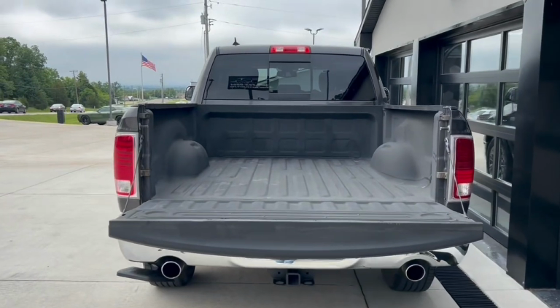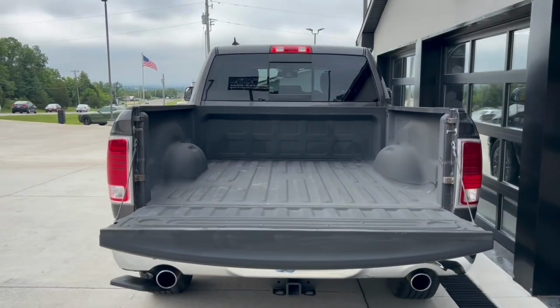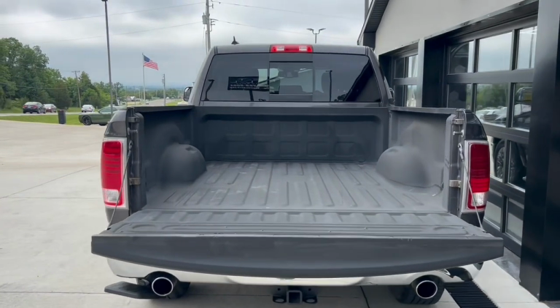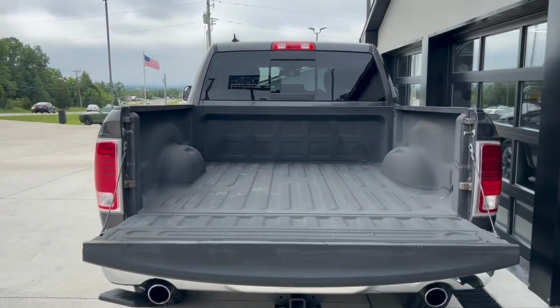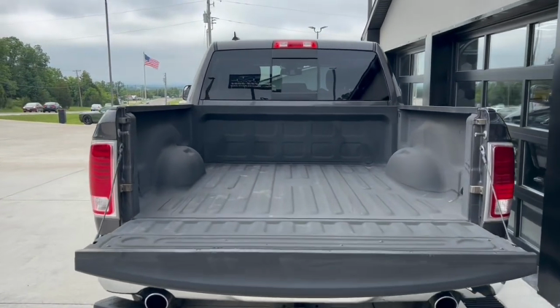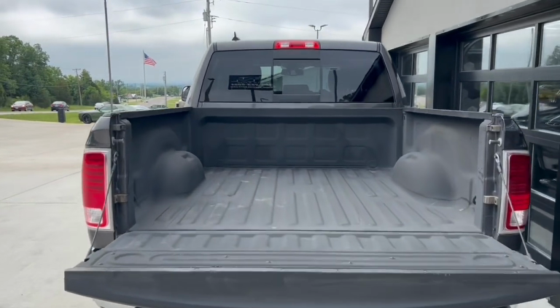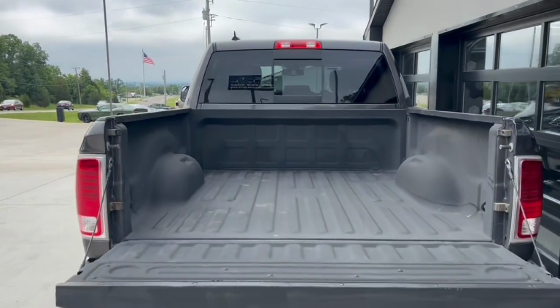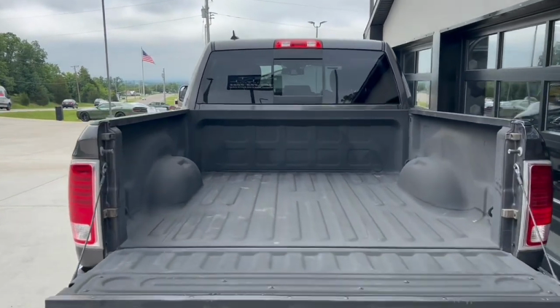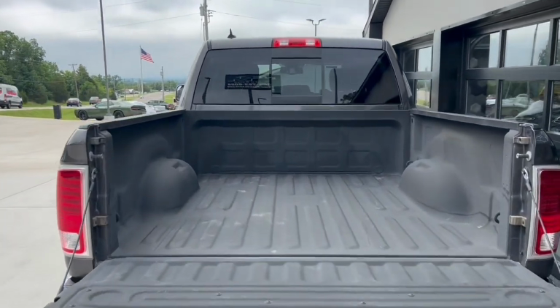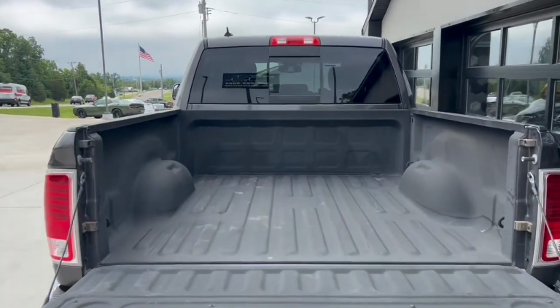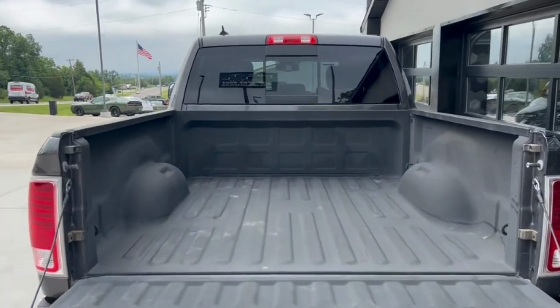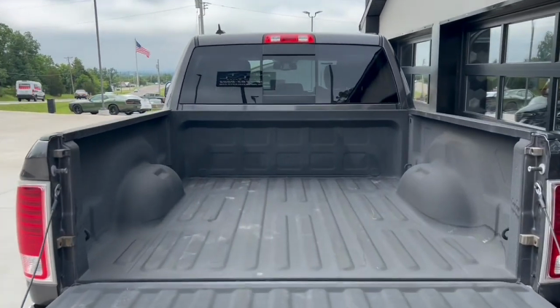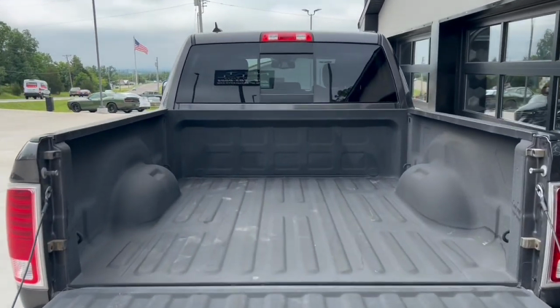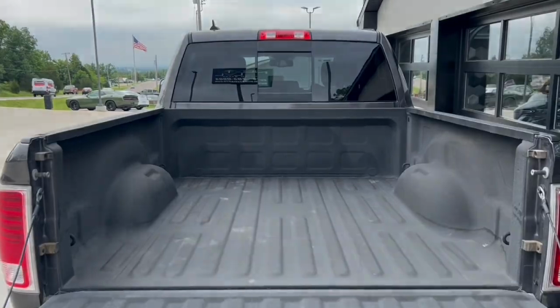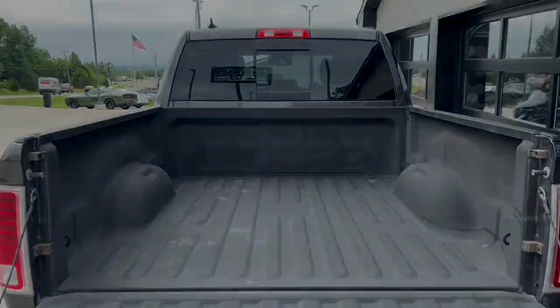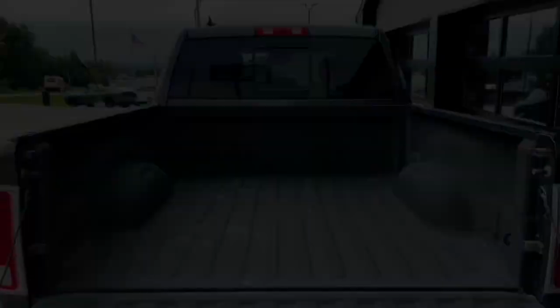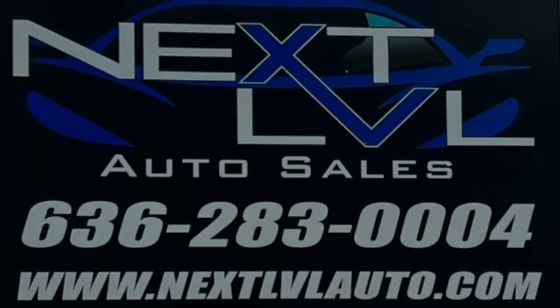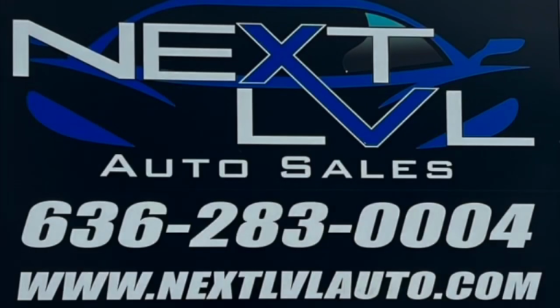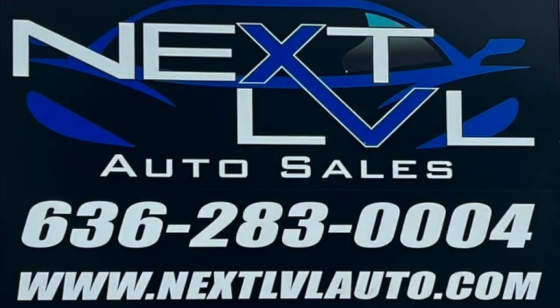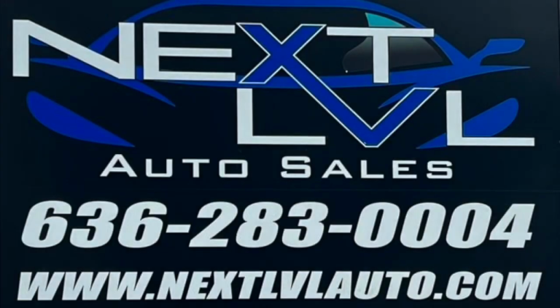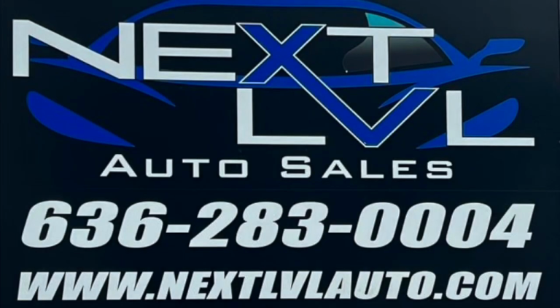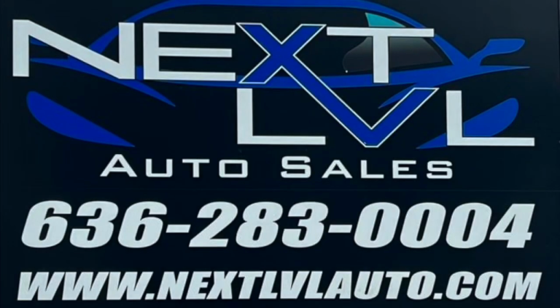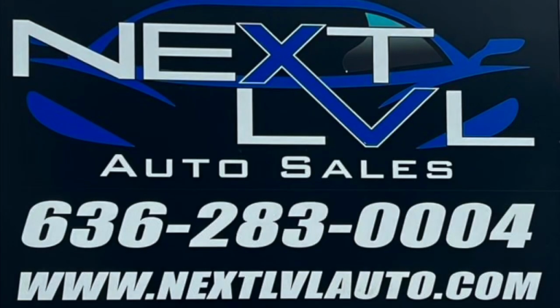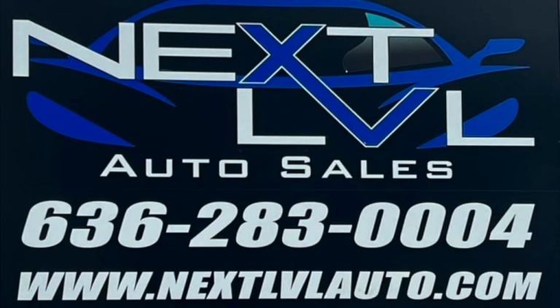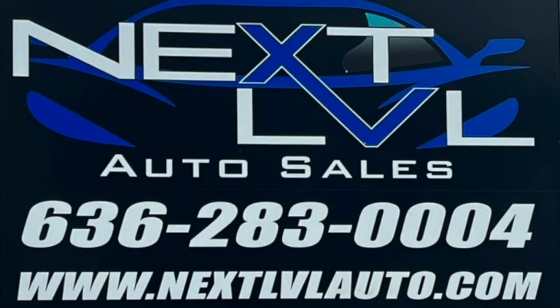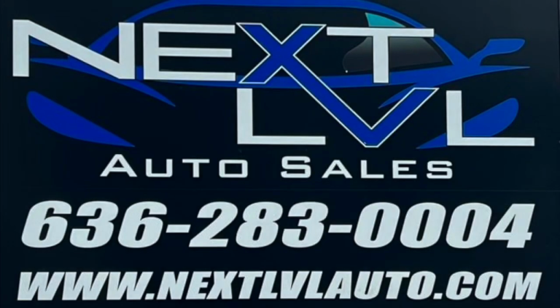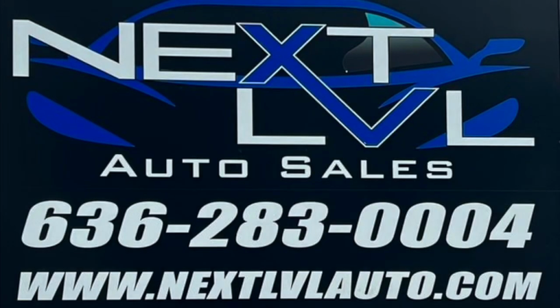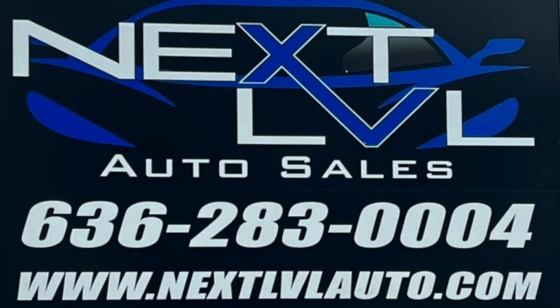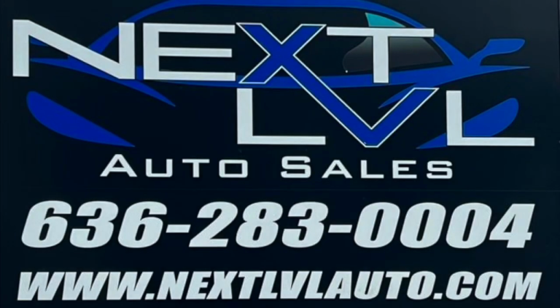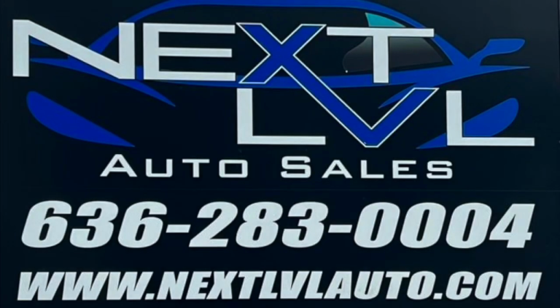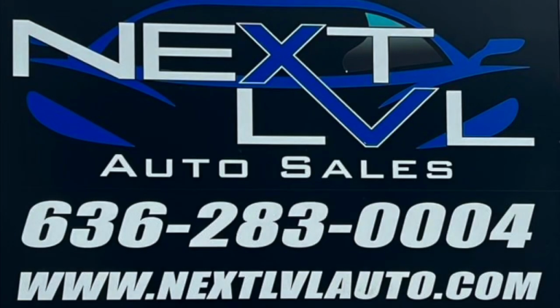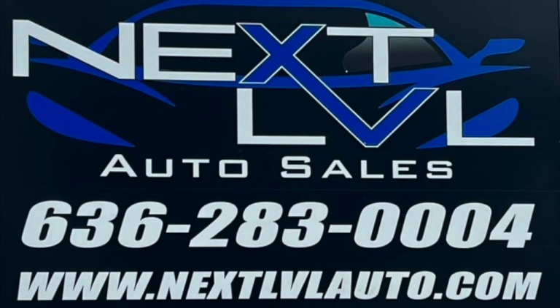Spray-in bed liner to protect your bed. Come down and check out this truck today.